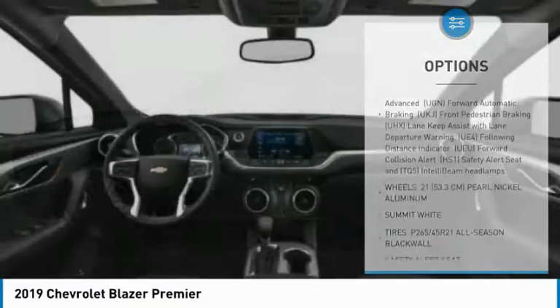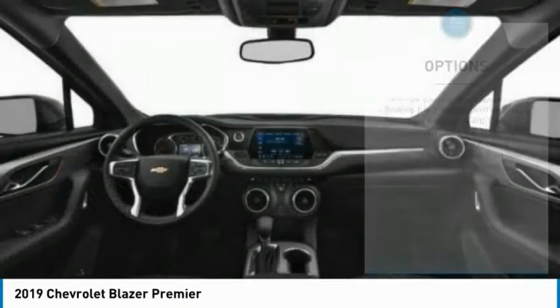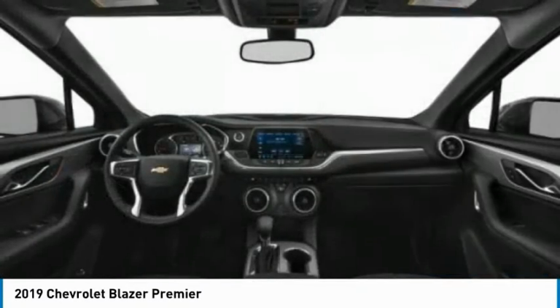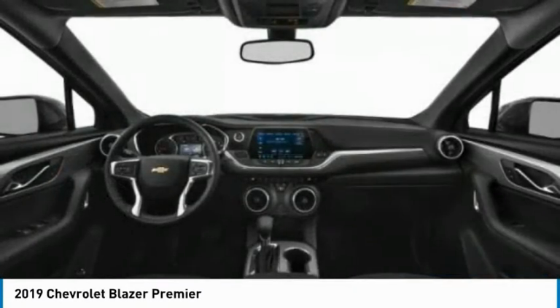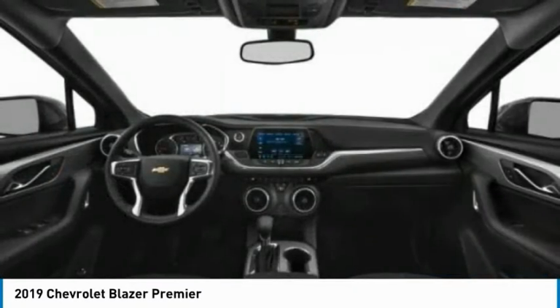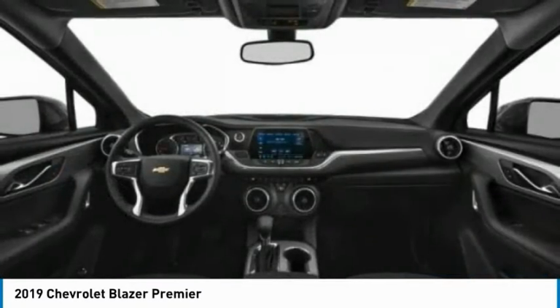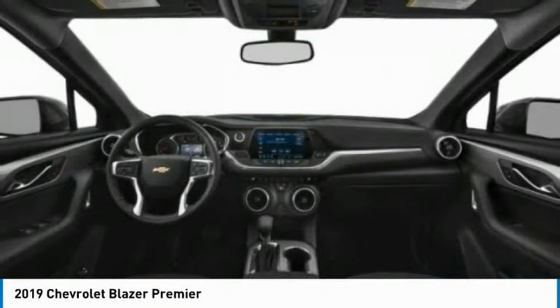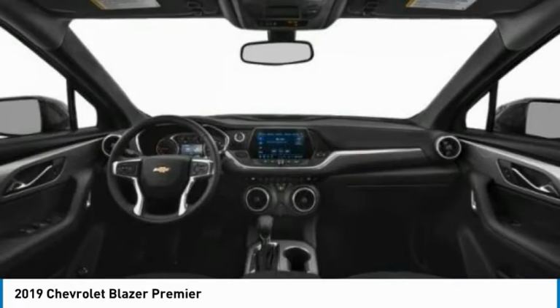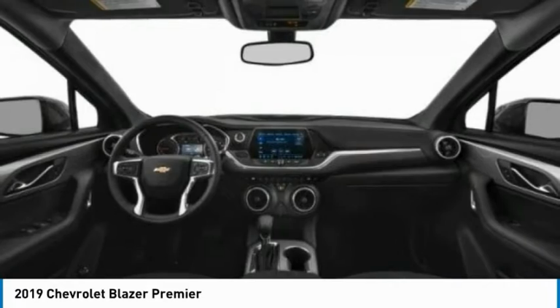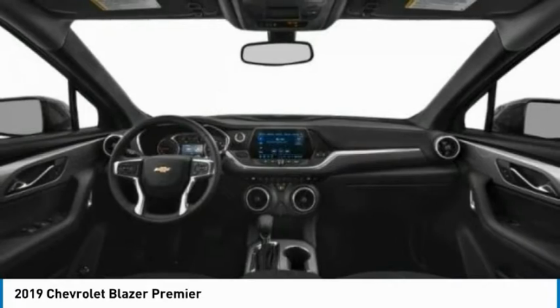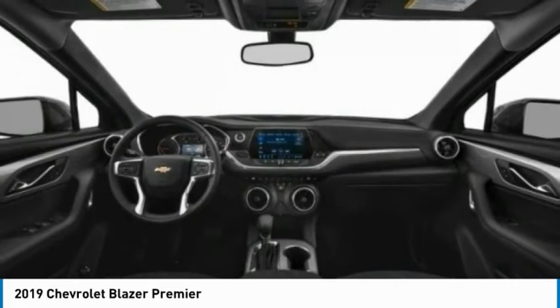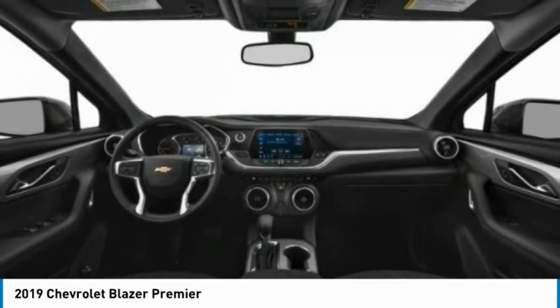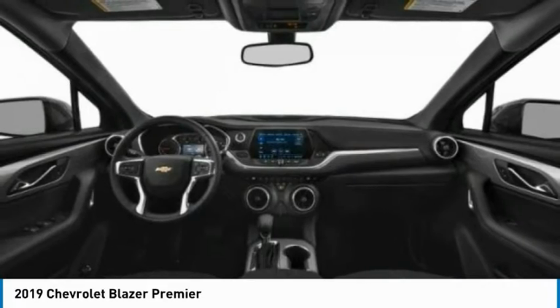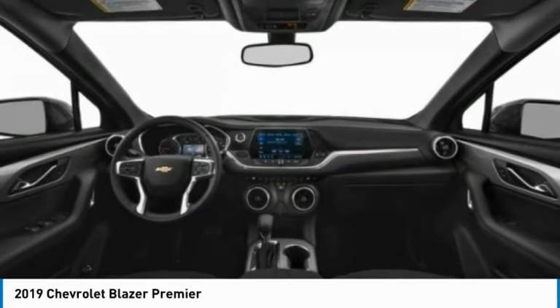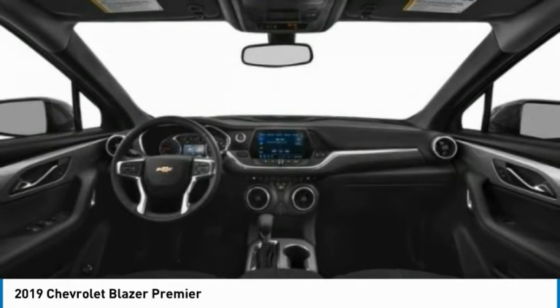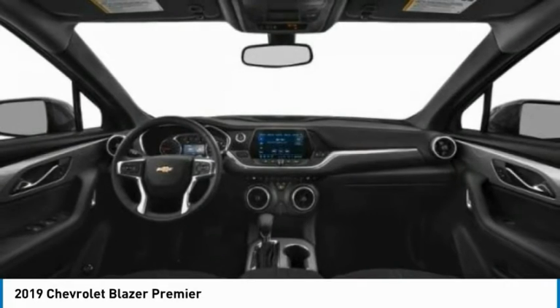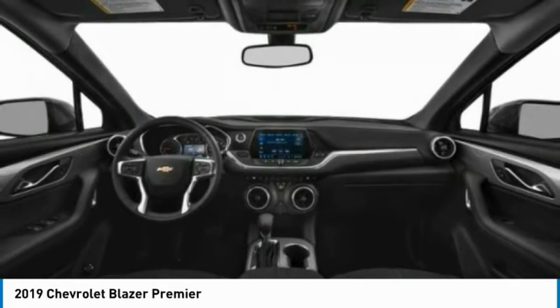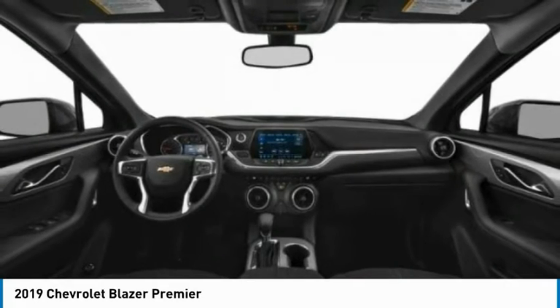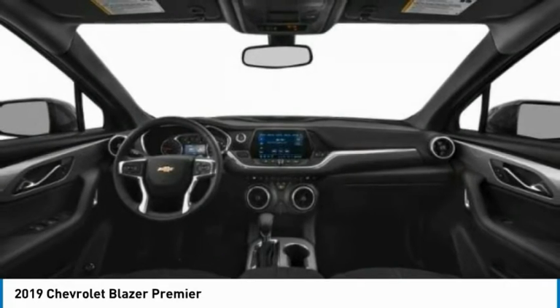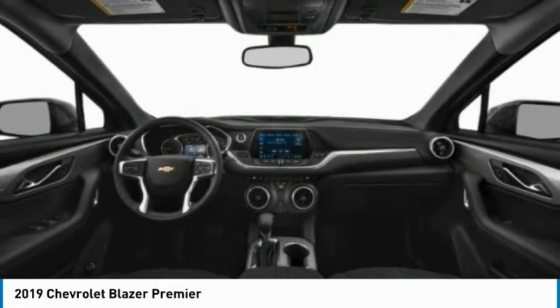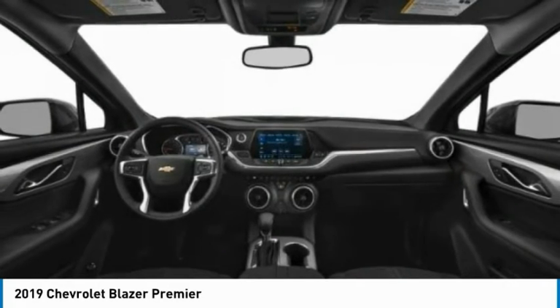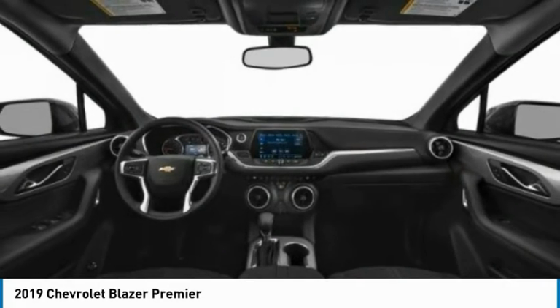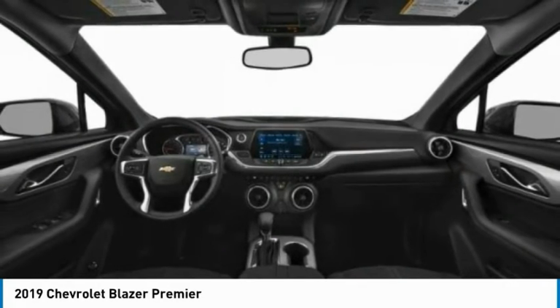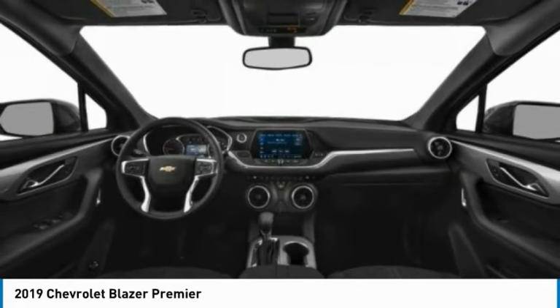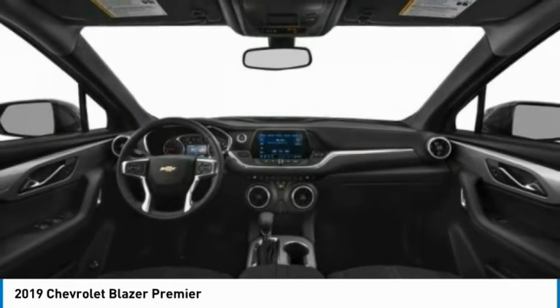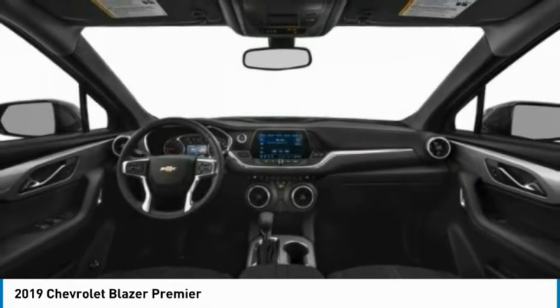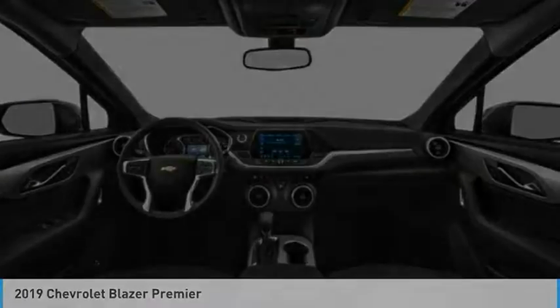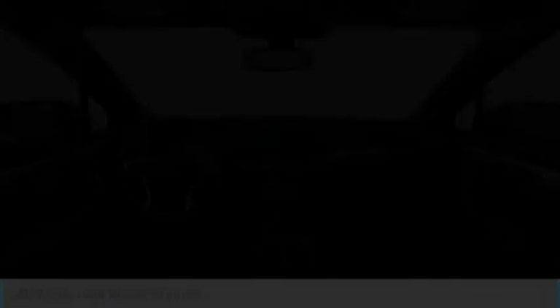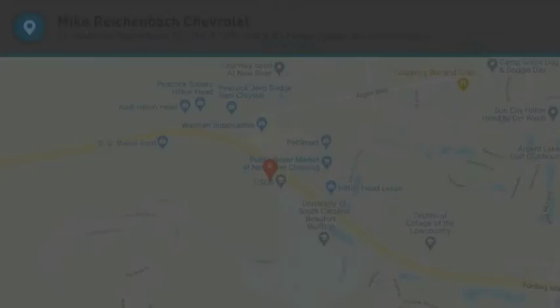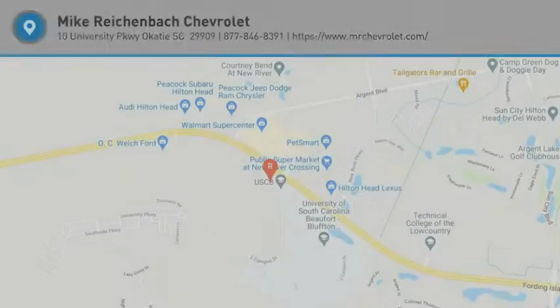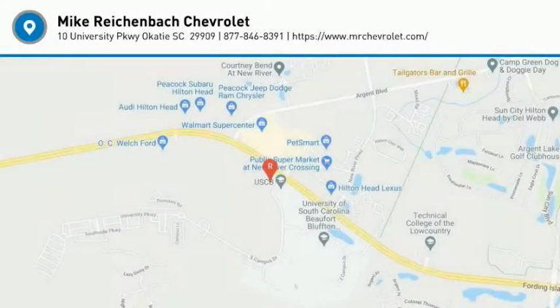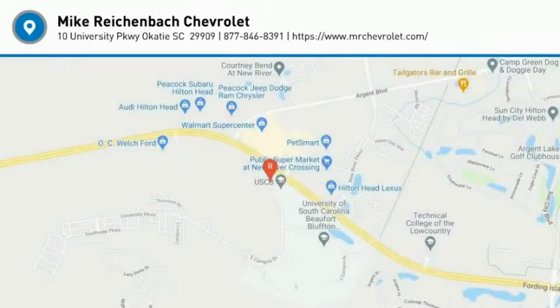Stability control, daytime running lights, privacy glass. Your new ride is just a phone call away.